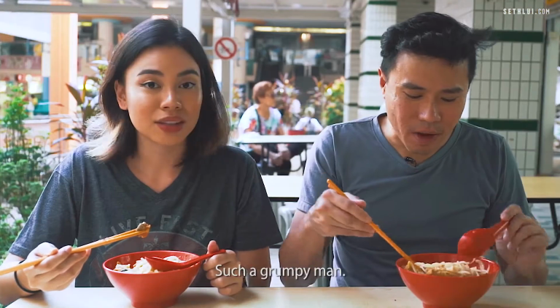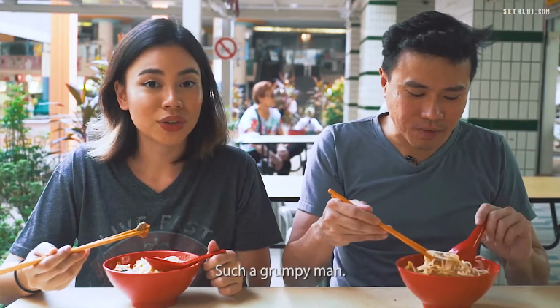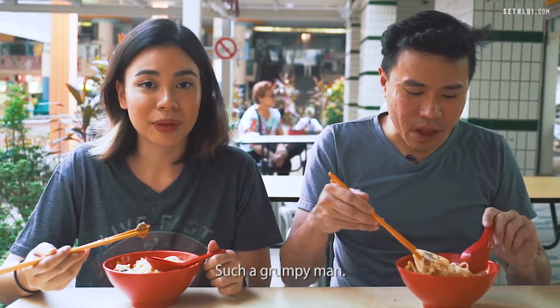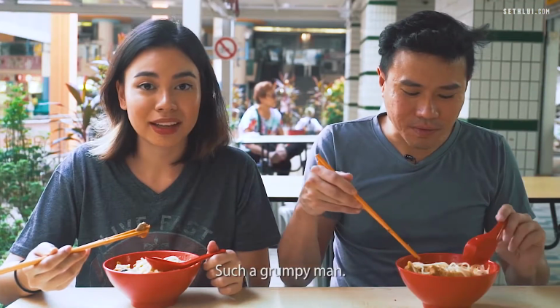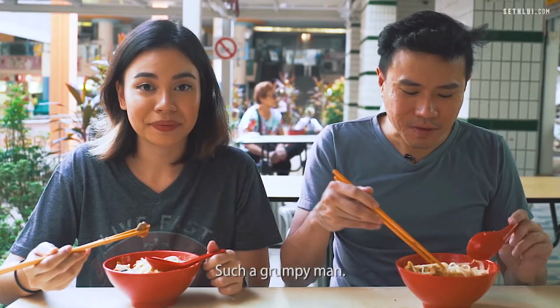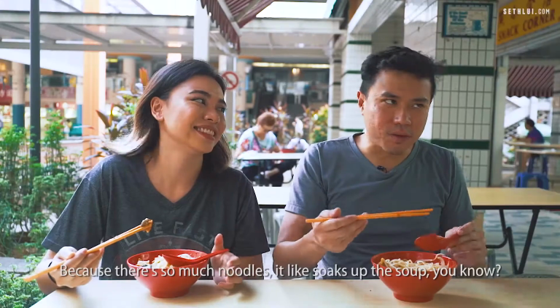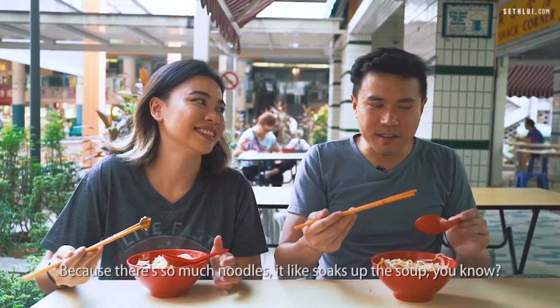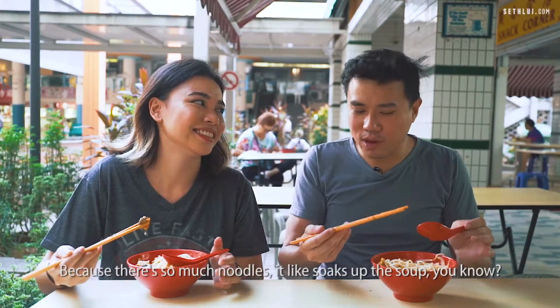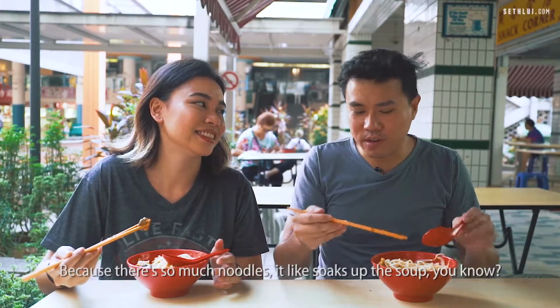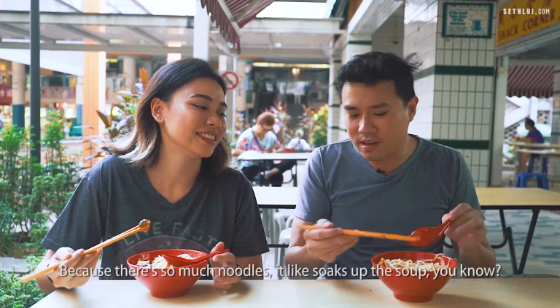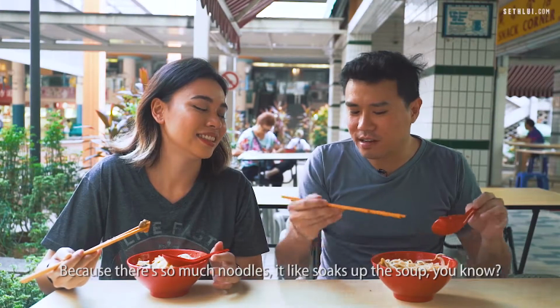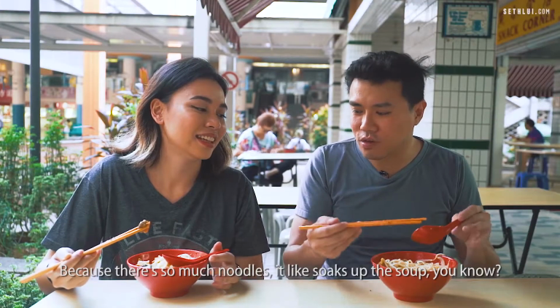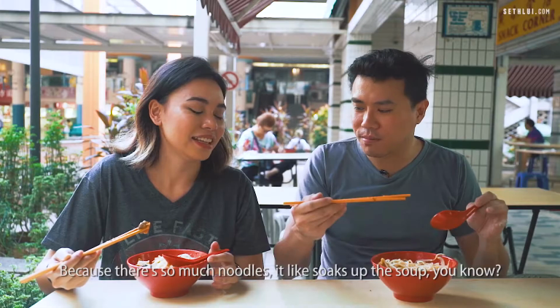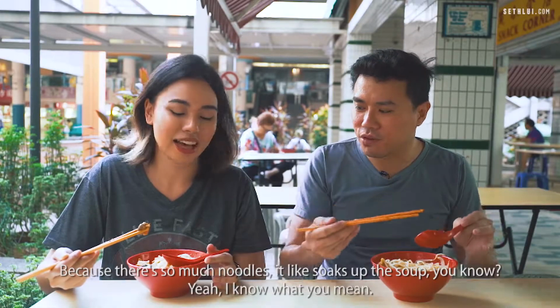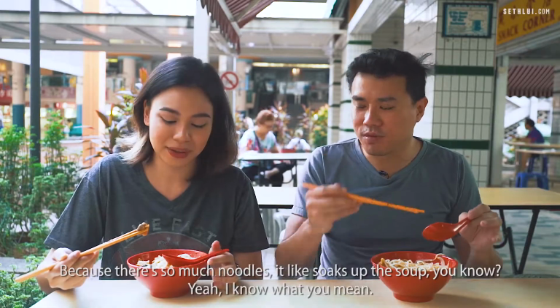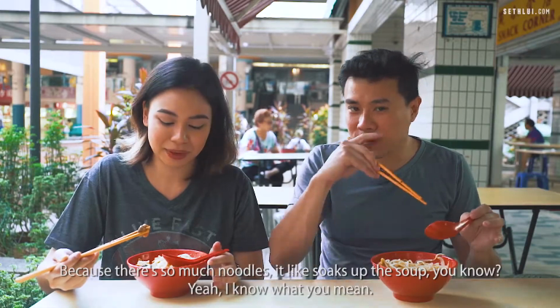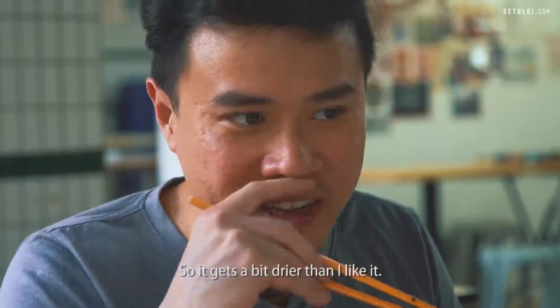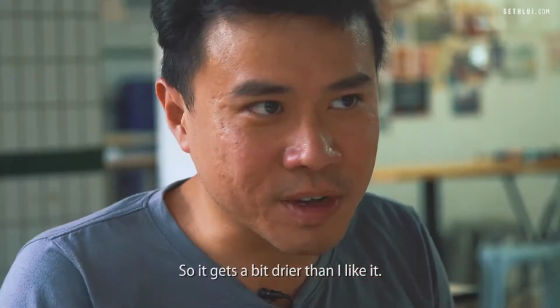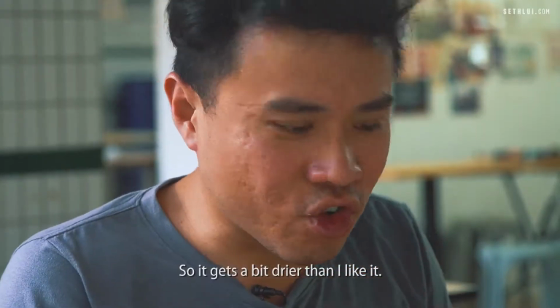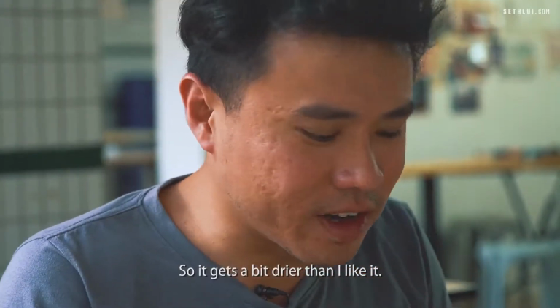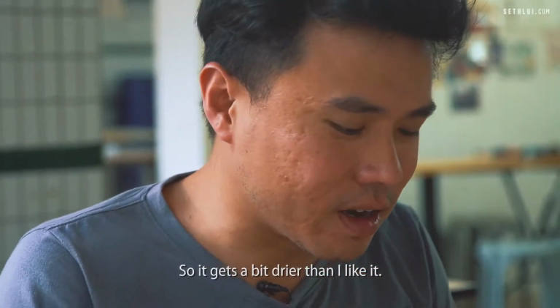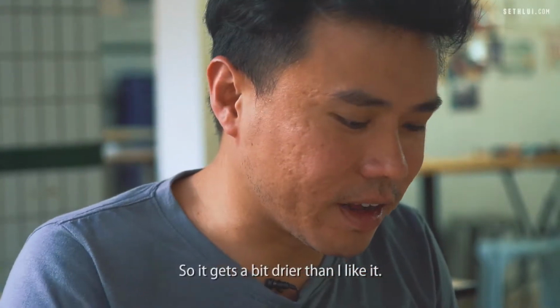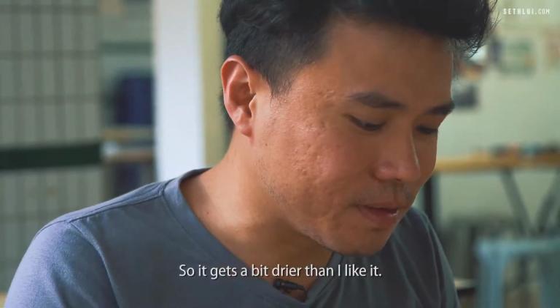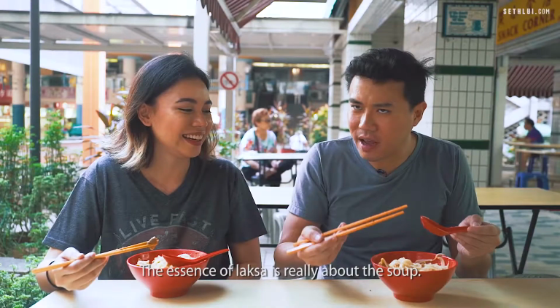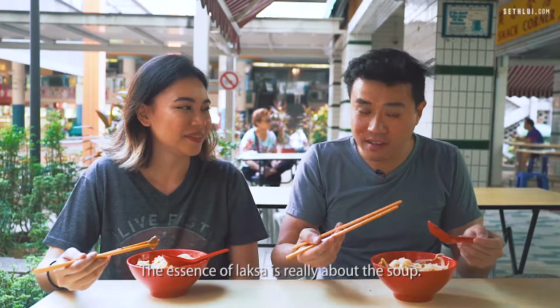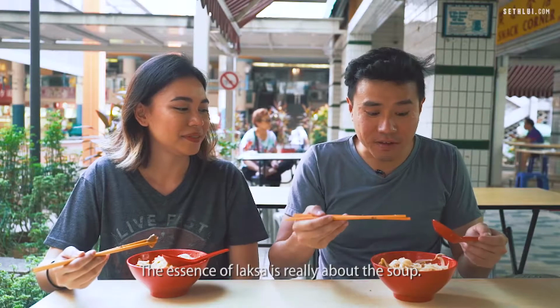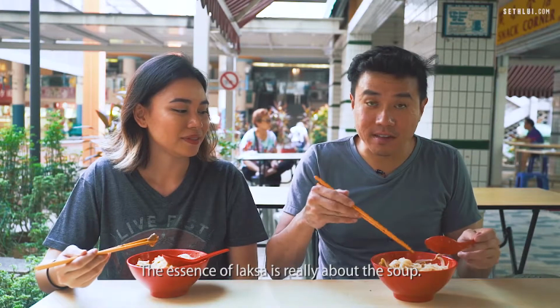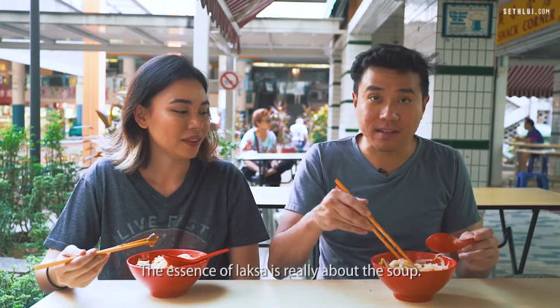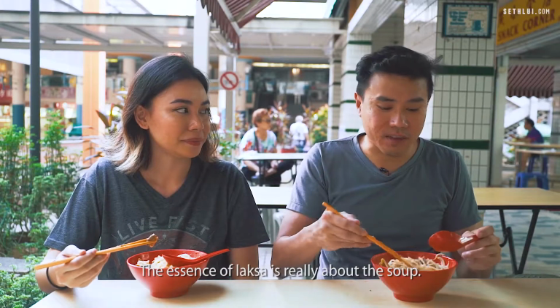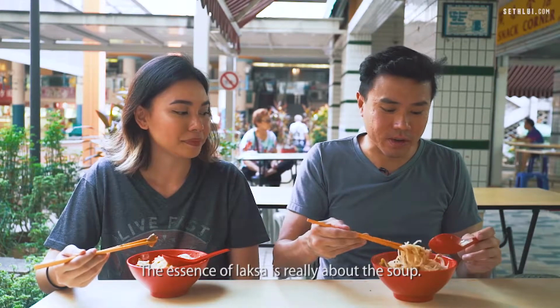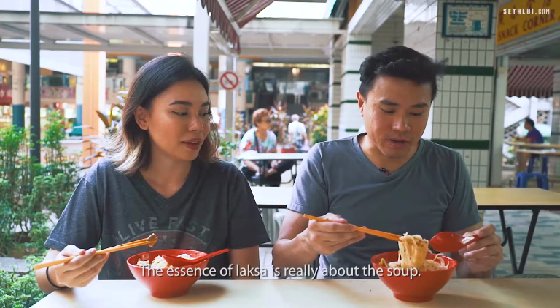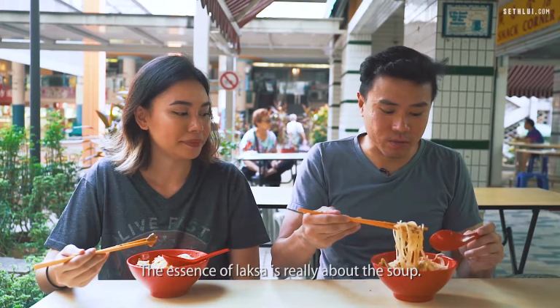Because there's so much noodles, it soaks up the soup so it gets a bit drier than I like it. The essence of laksa is really about the soup.